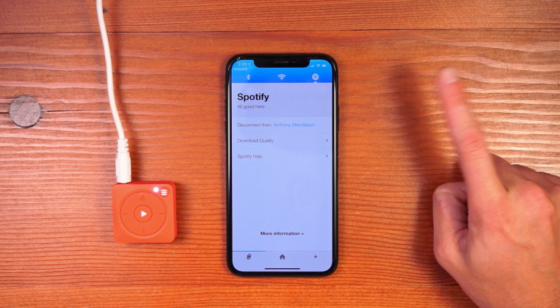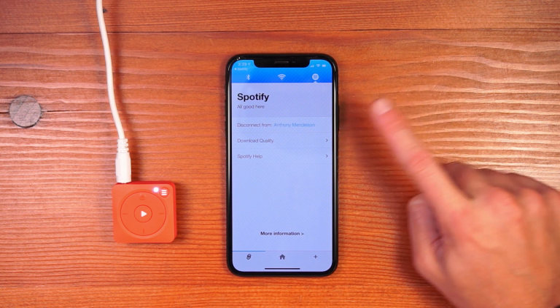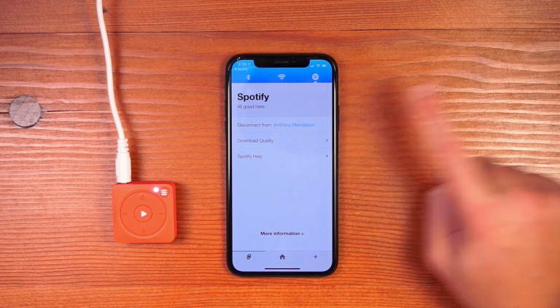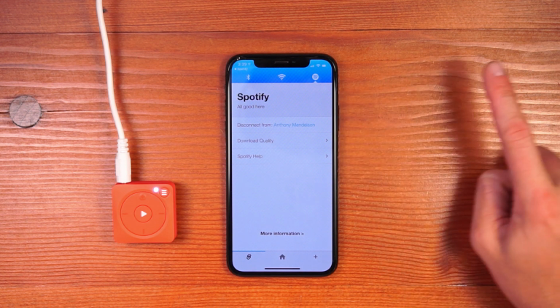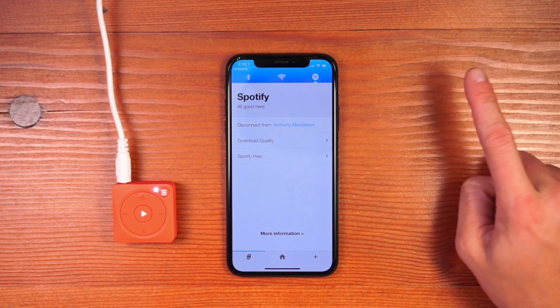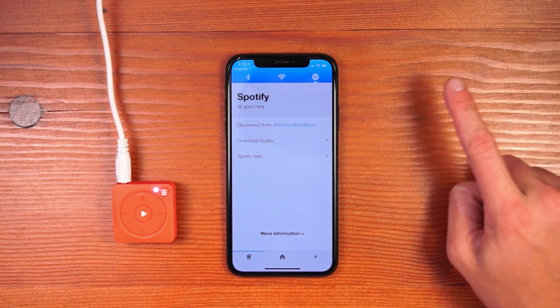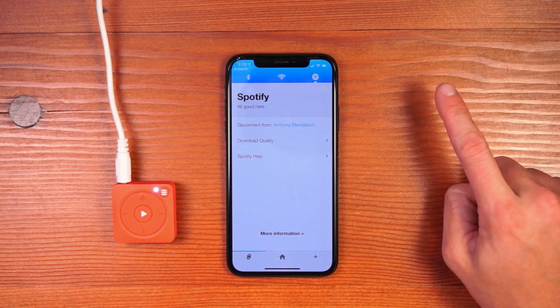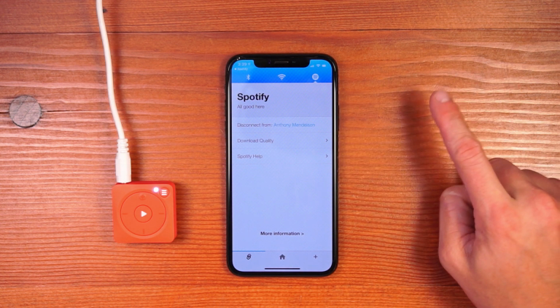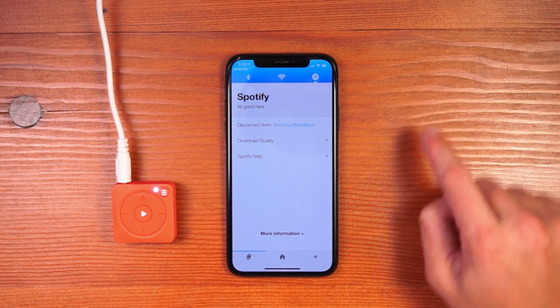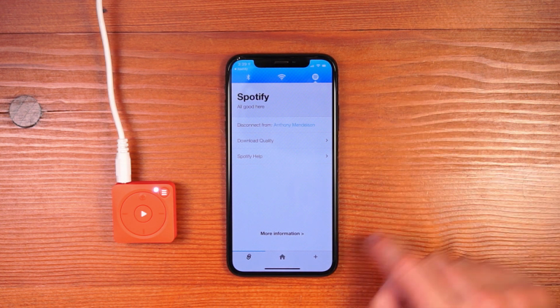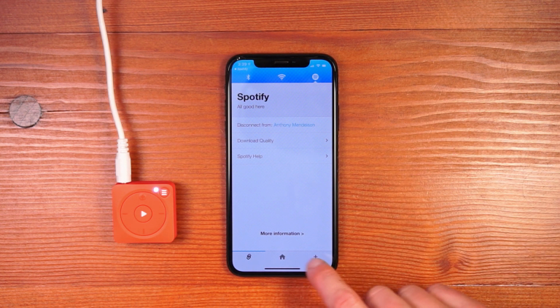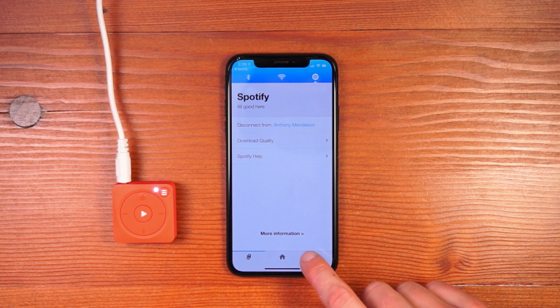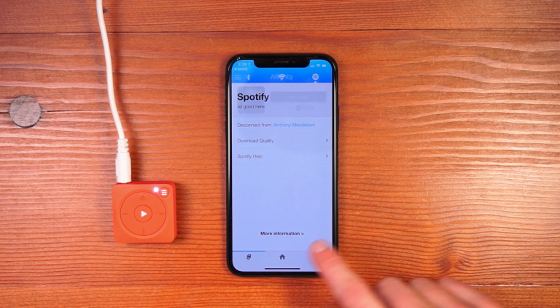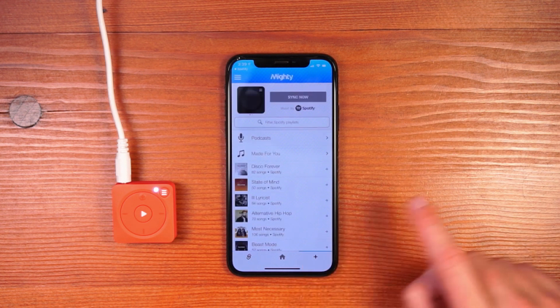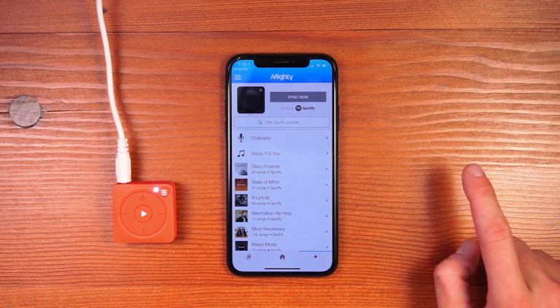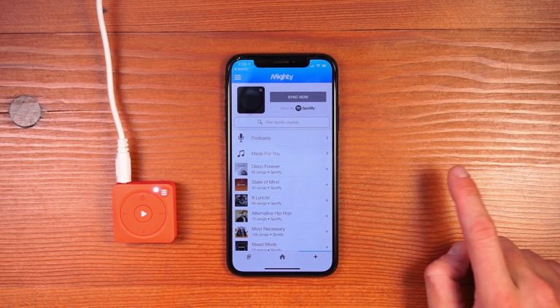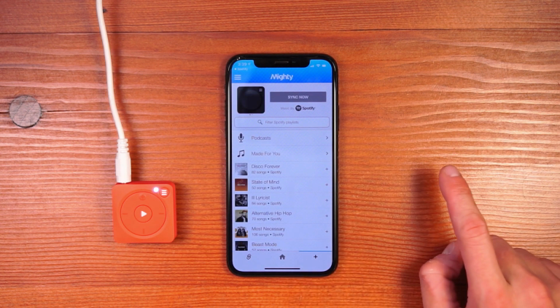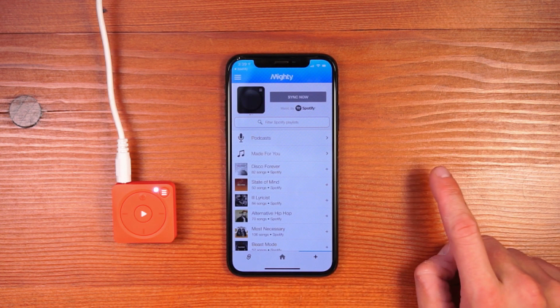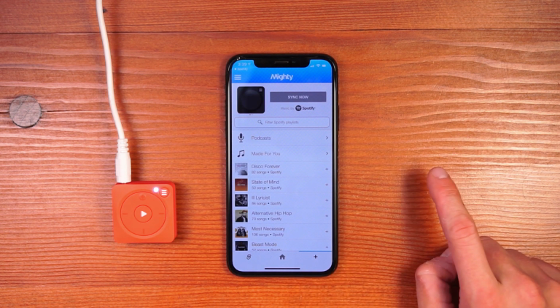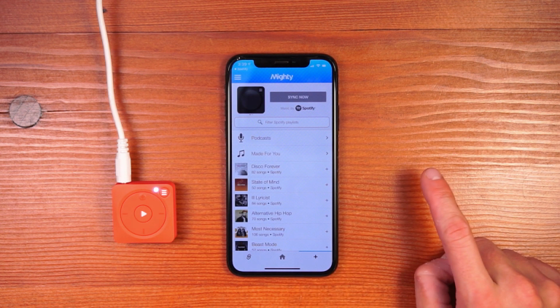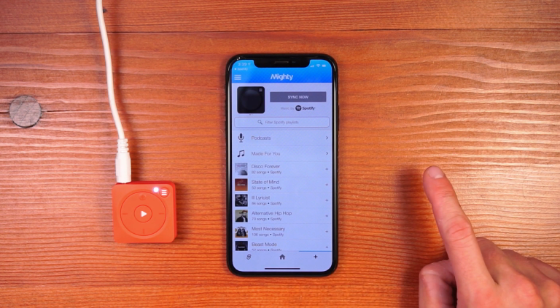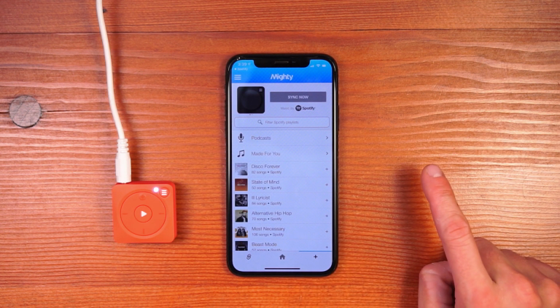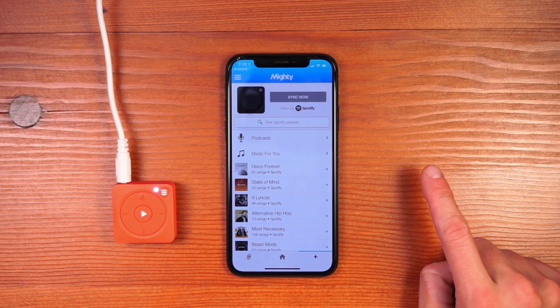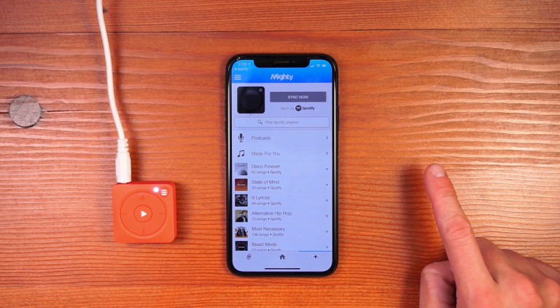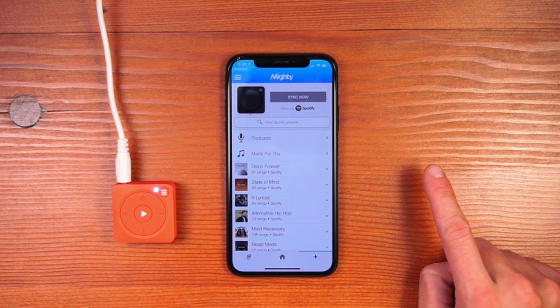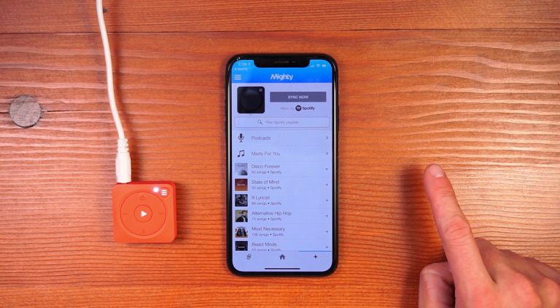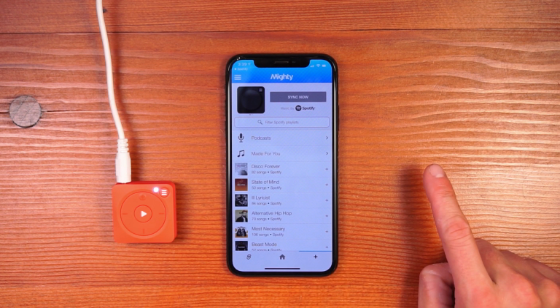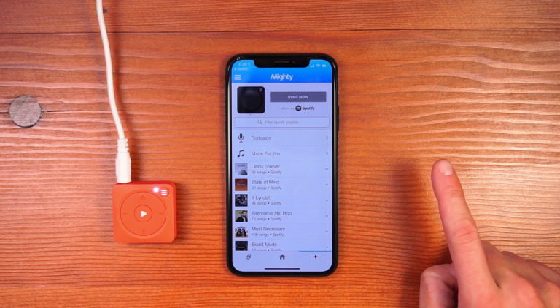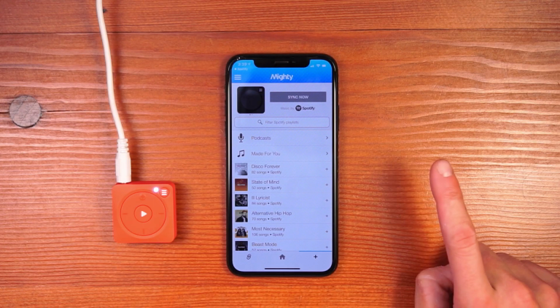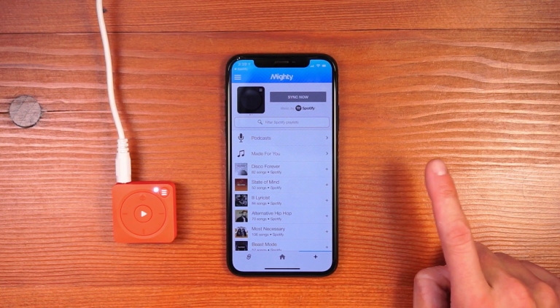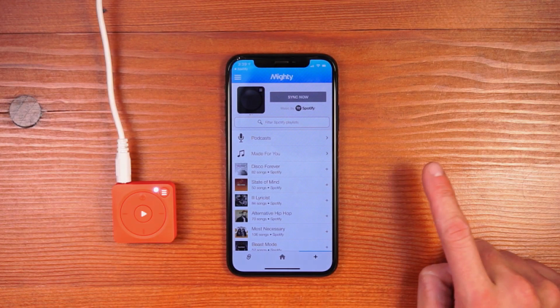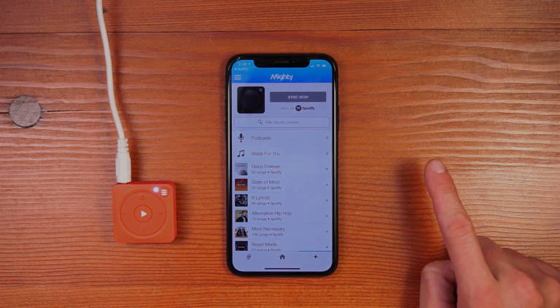Once all your connections are established, you can come over to the Browse tab, select some music to sync, and you're on your way.